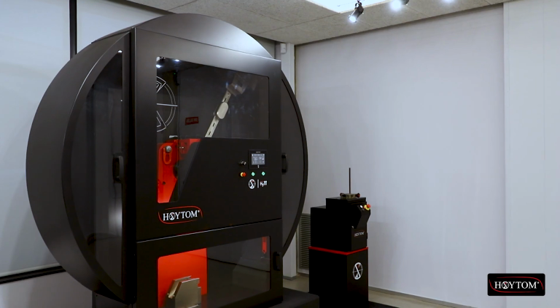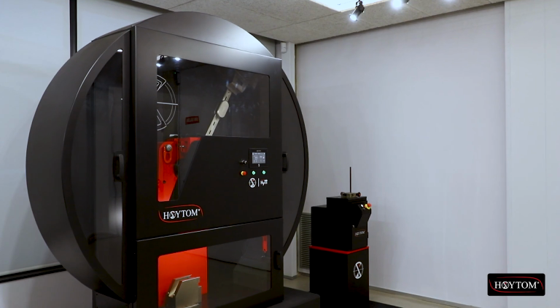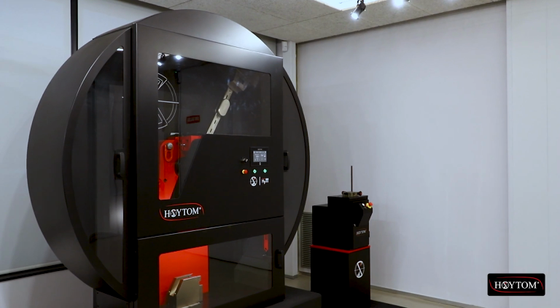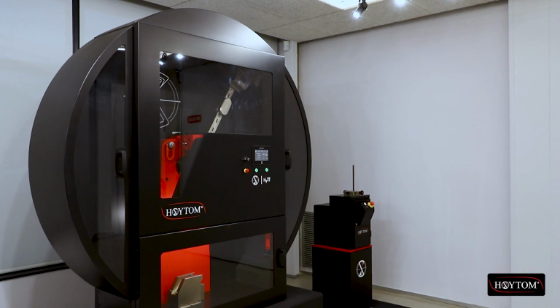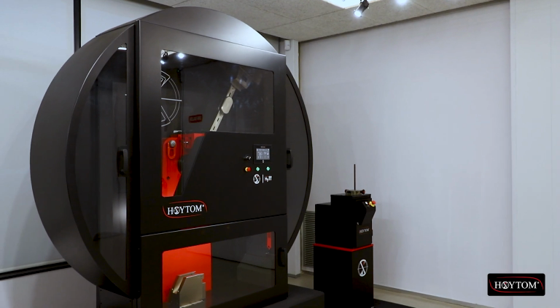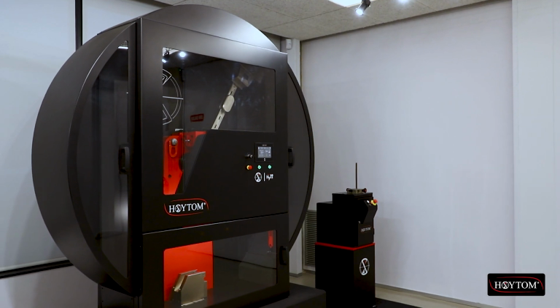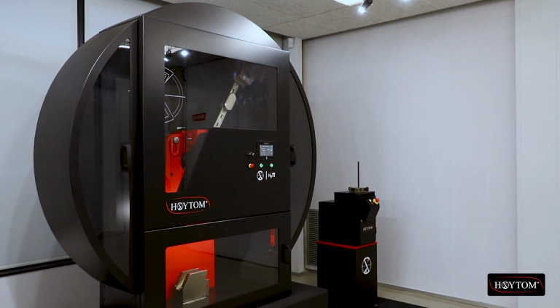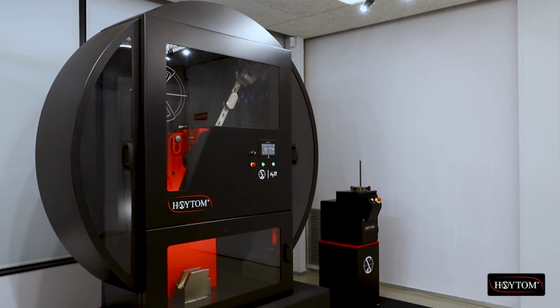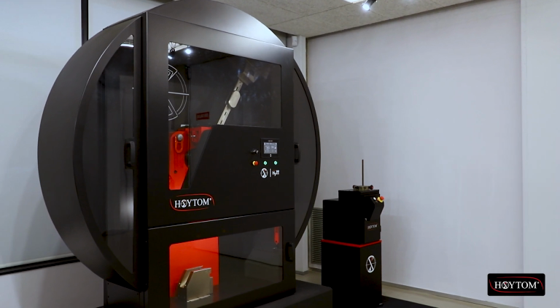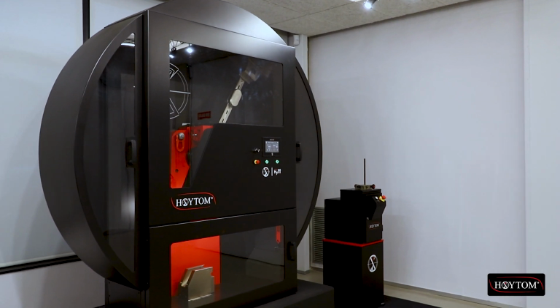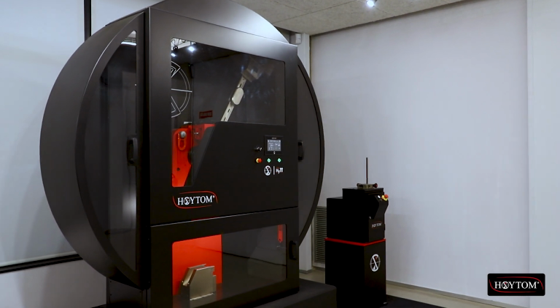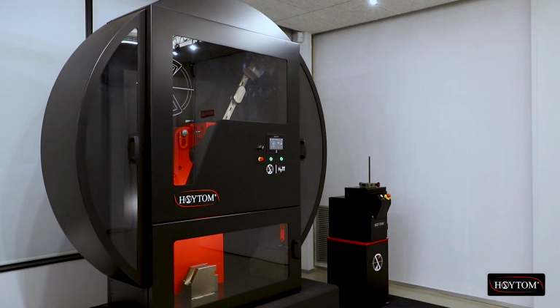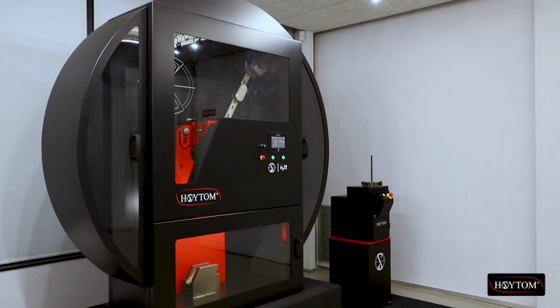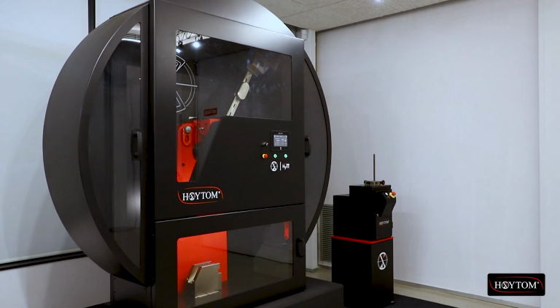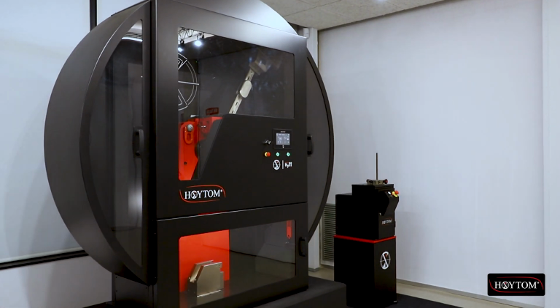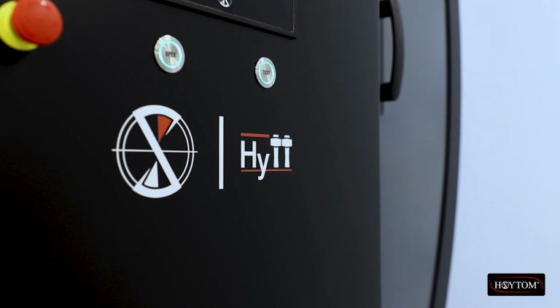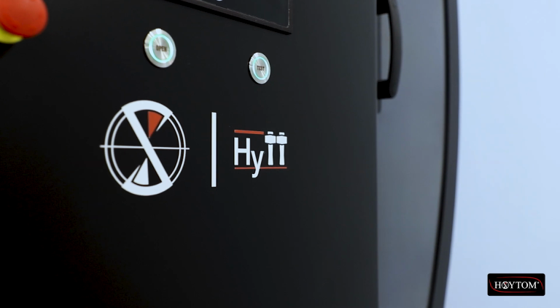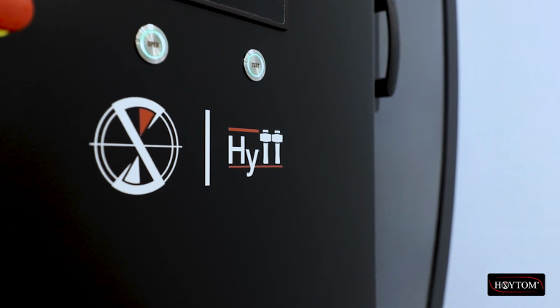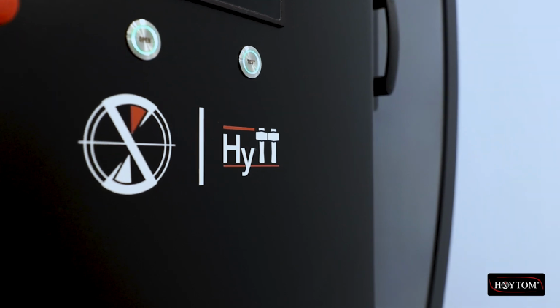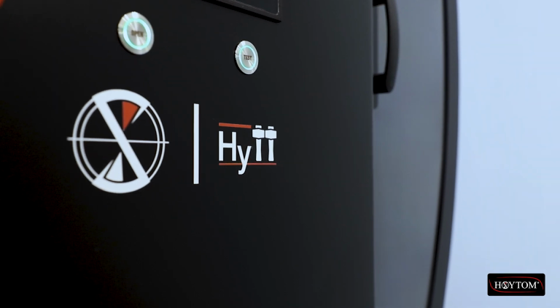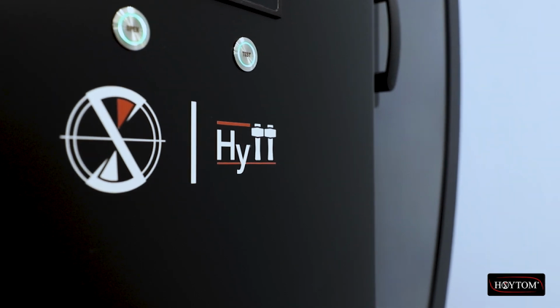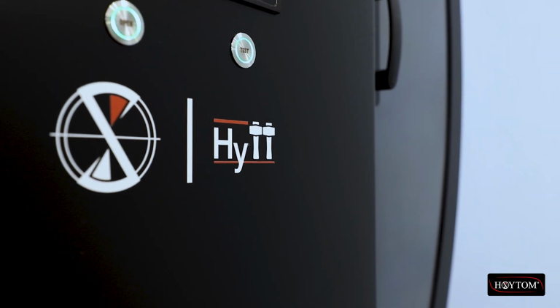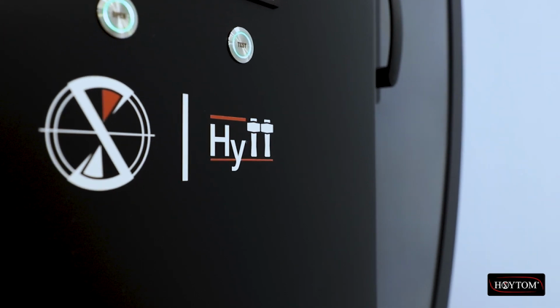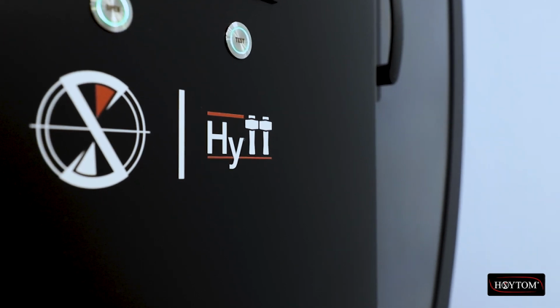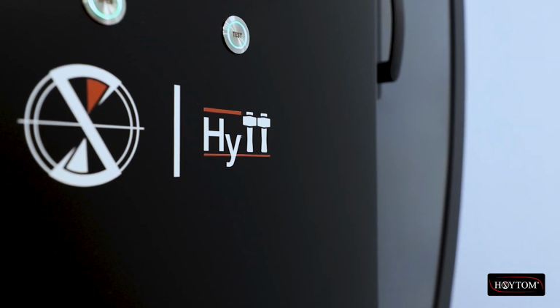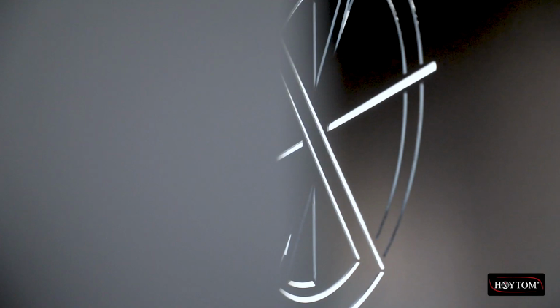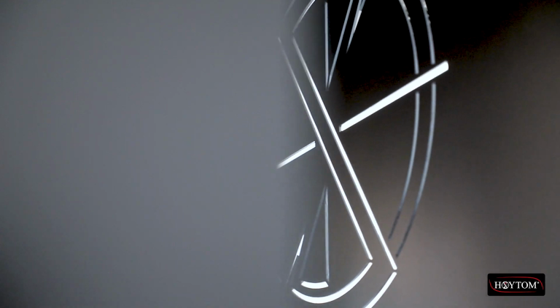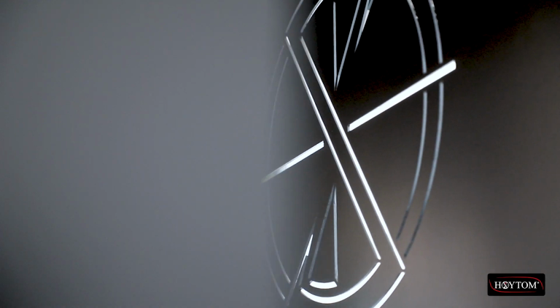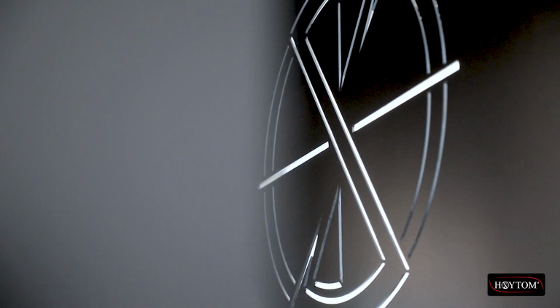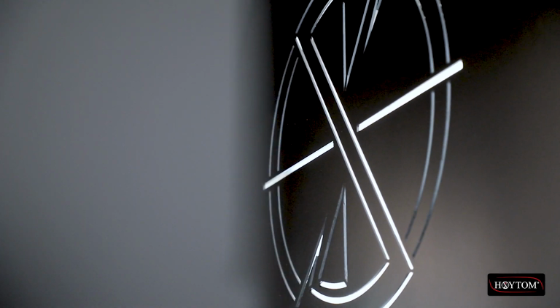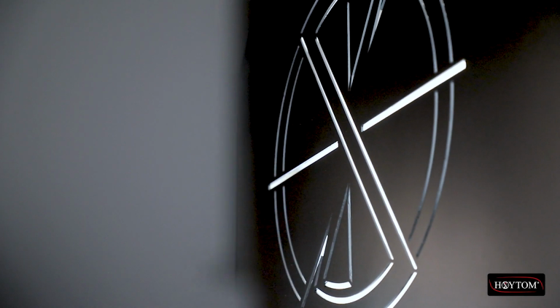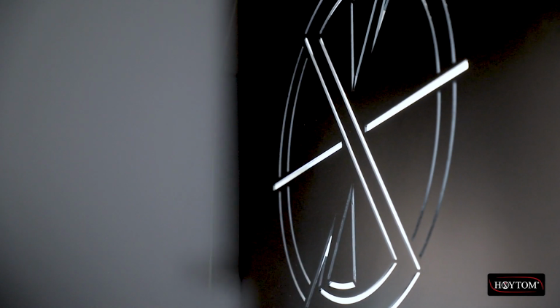Oytom's Heat Charpy and iZod Pendulum Impact Tester combines robustness, reliability, safety and design.